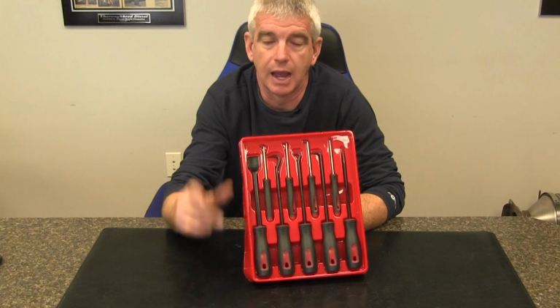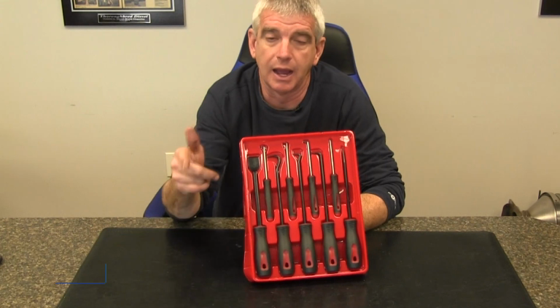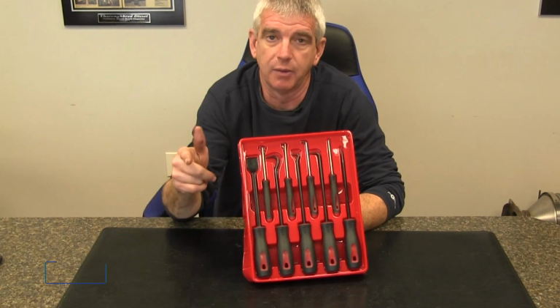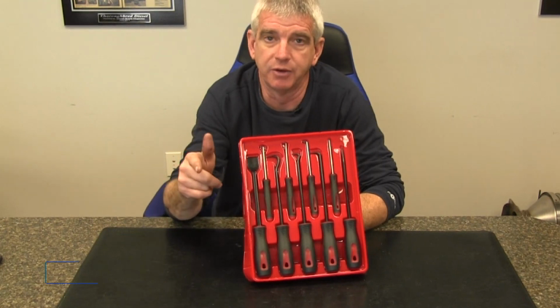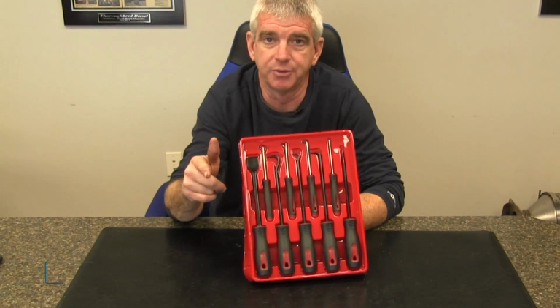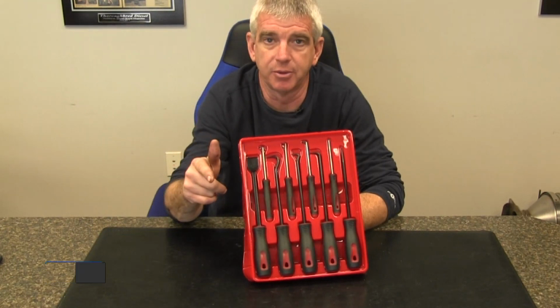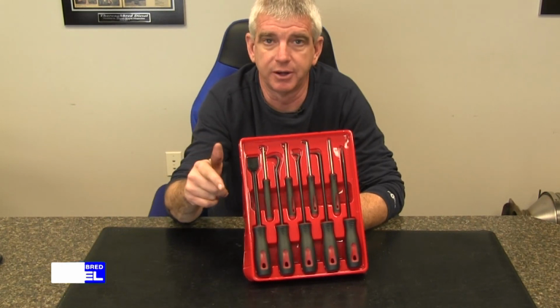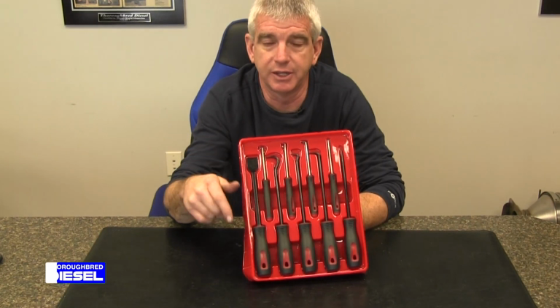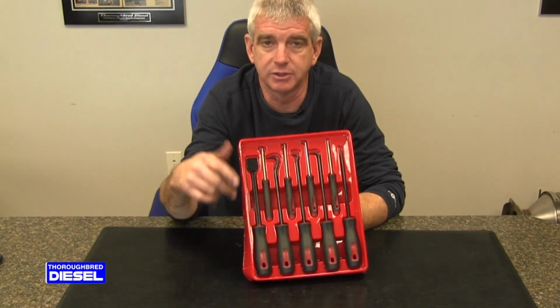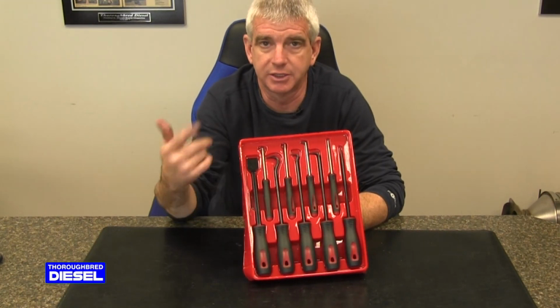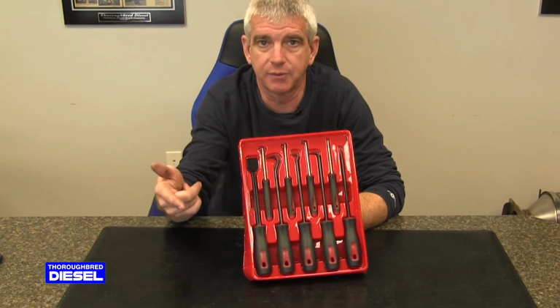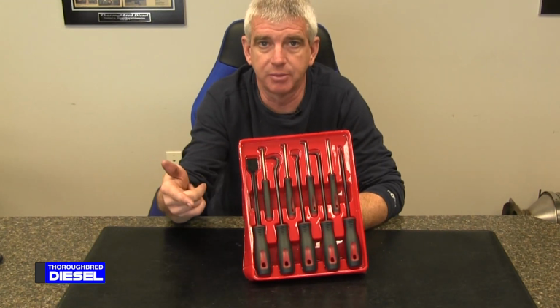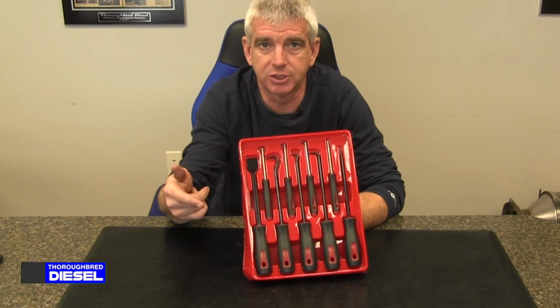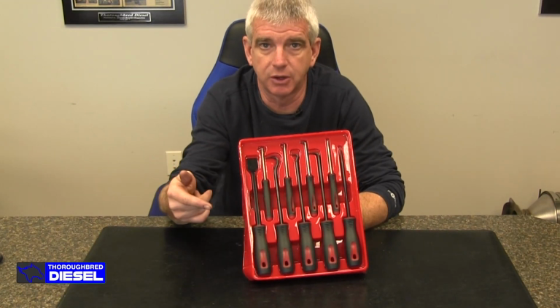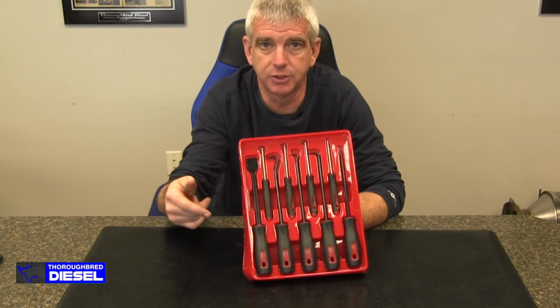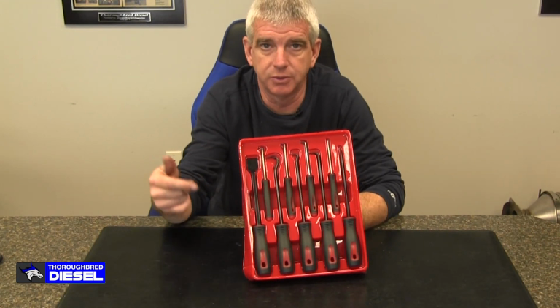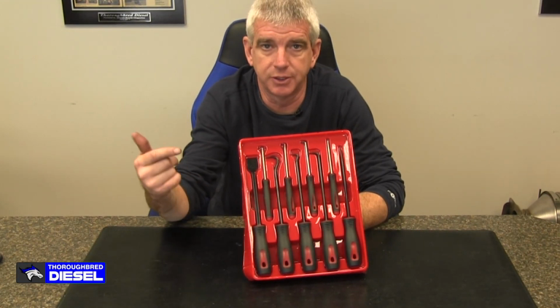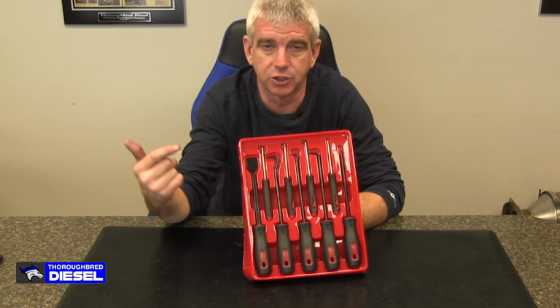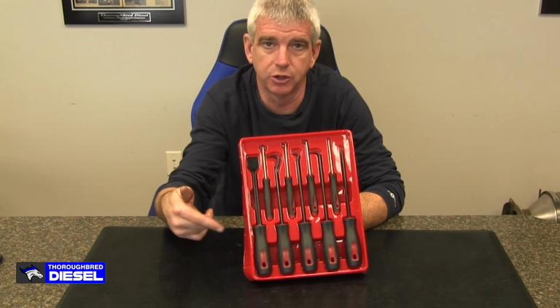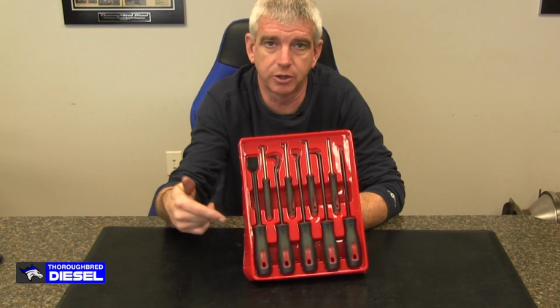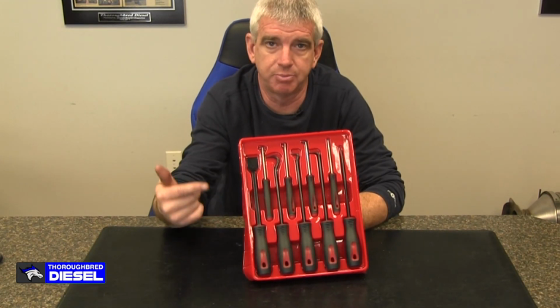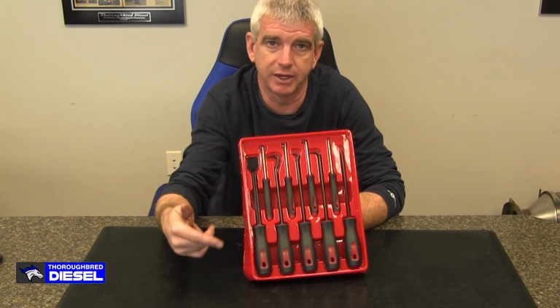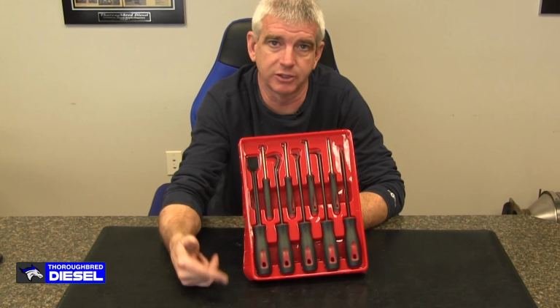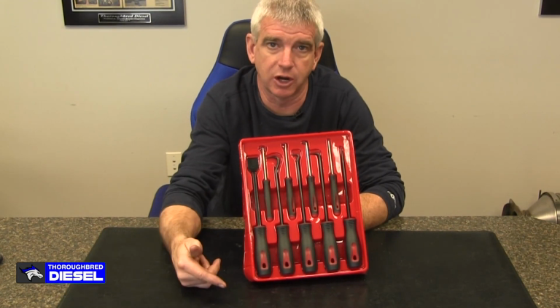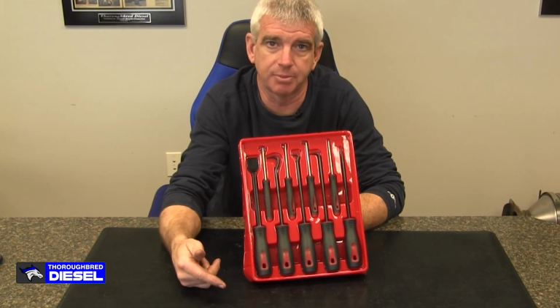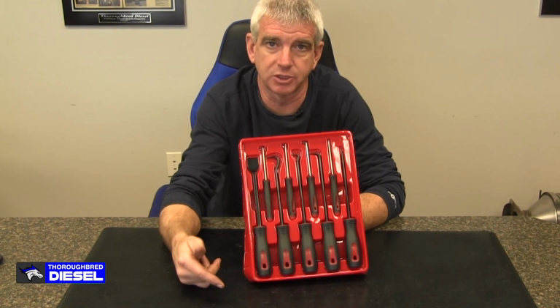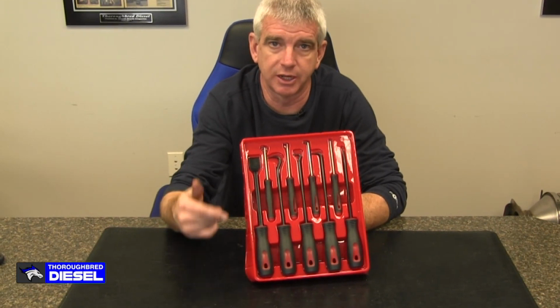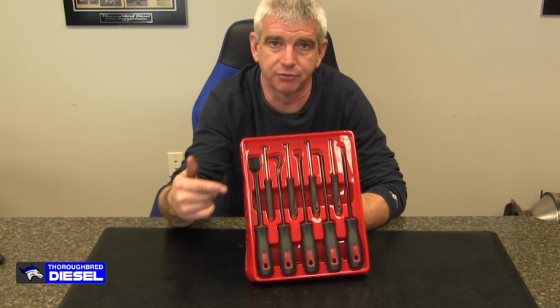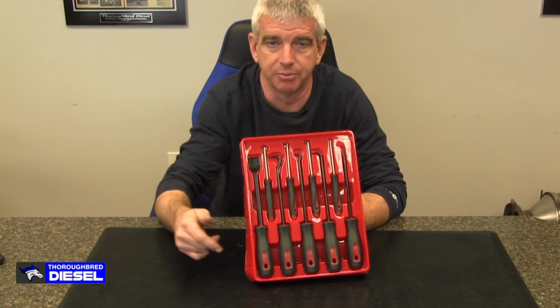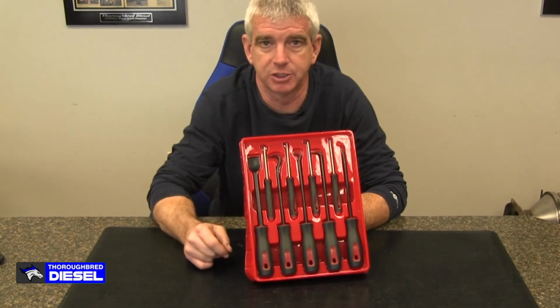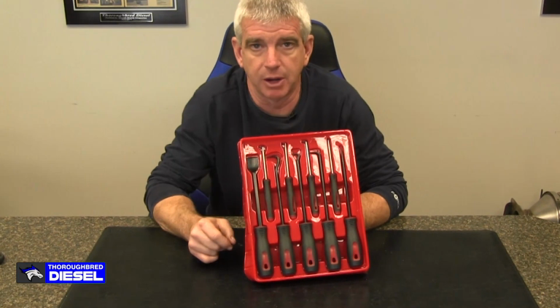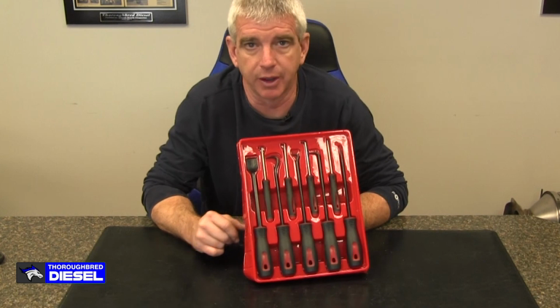Hi, I'm Wade from Thoroughbred Diesel. Today we're going to be showing you this hook, pick, and scraper set from Mishimoto.